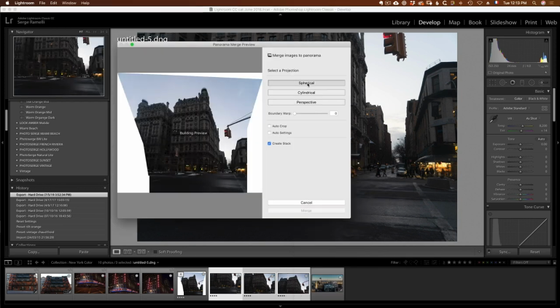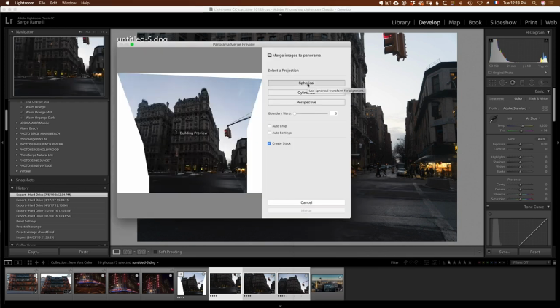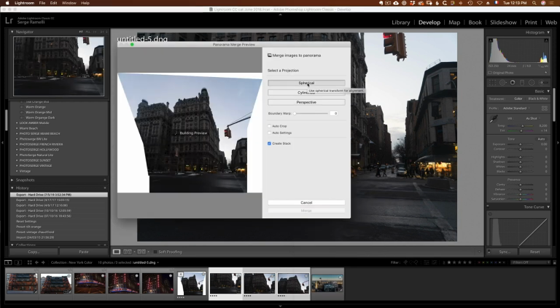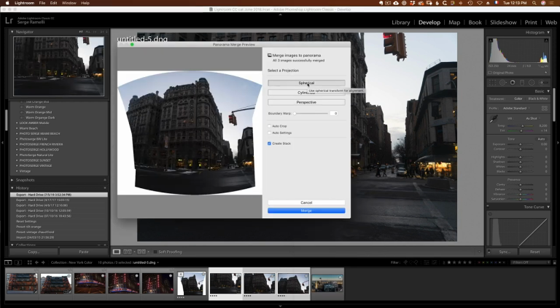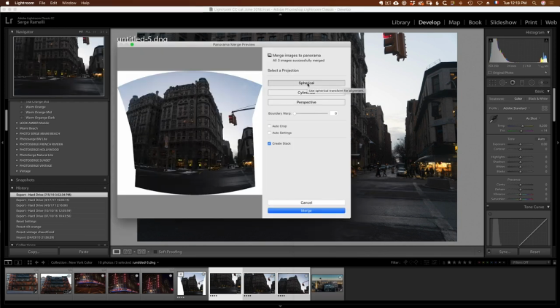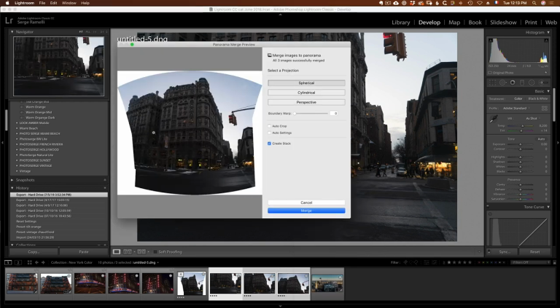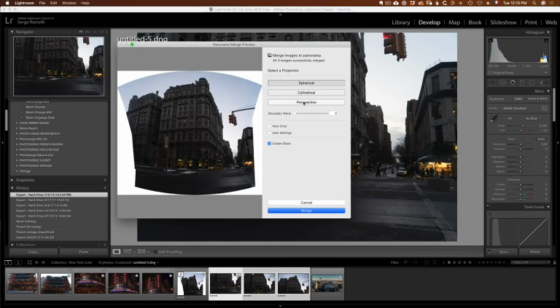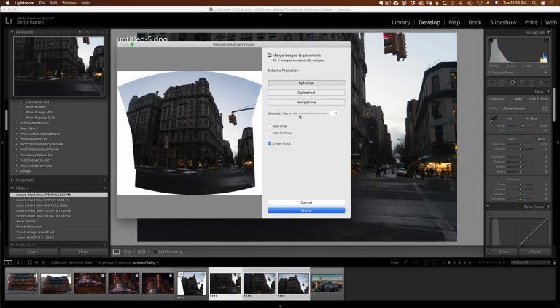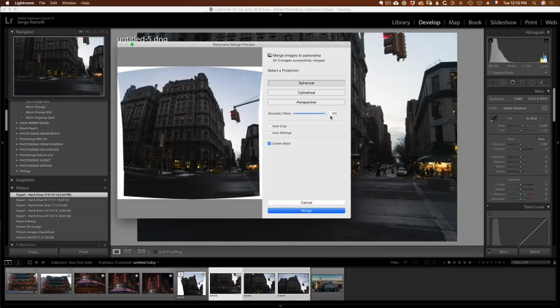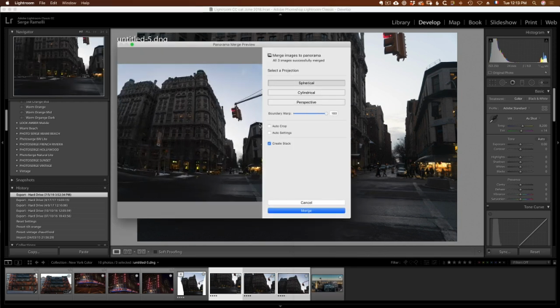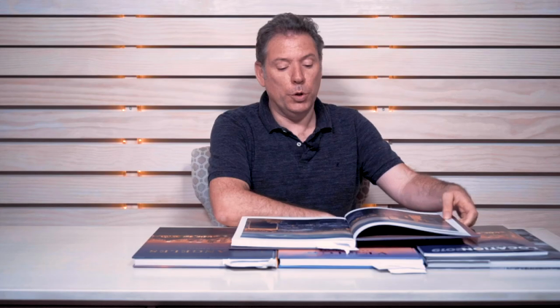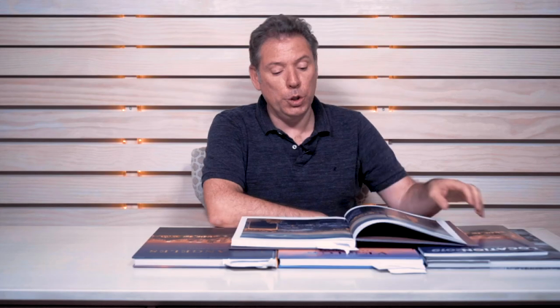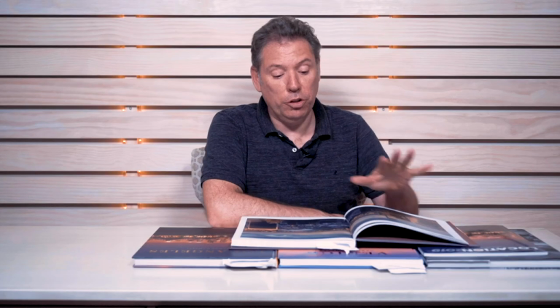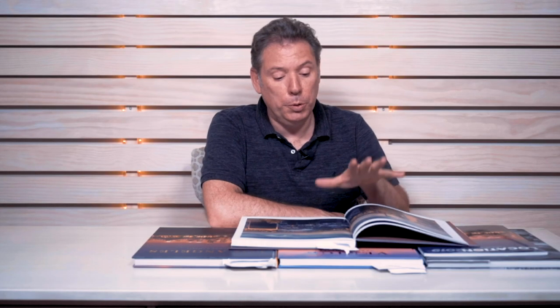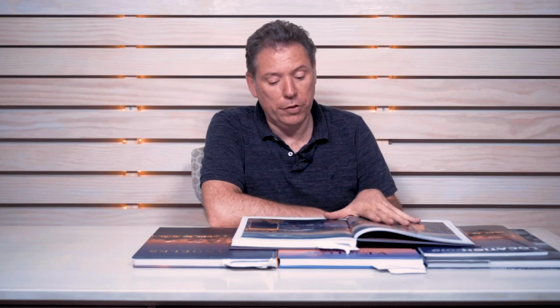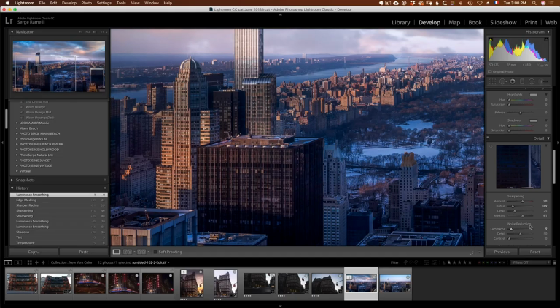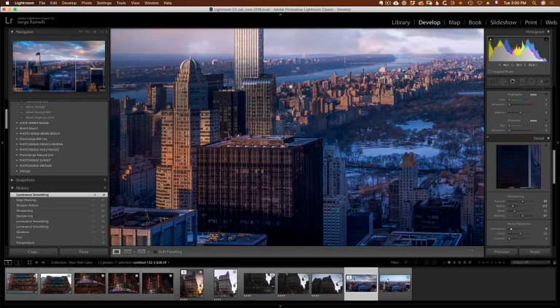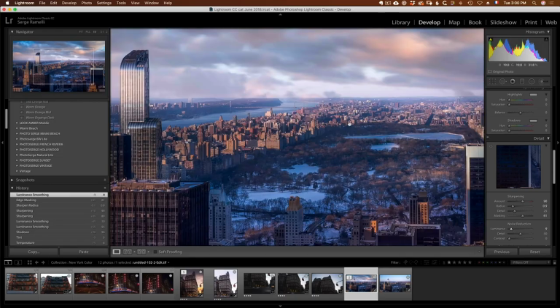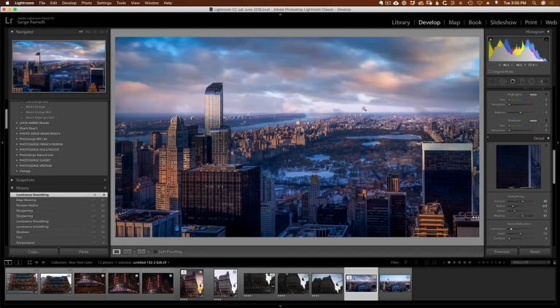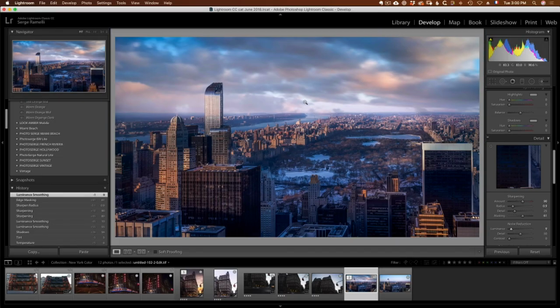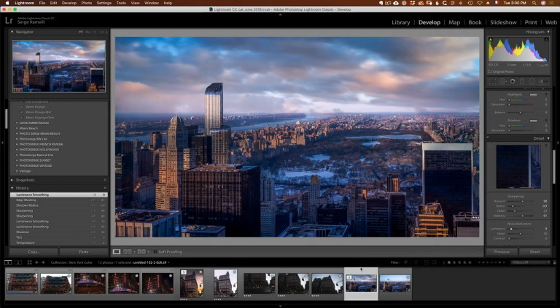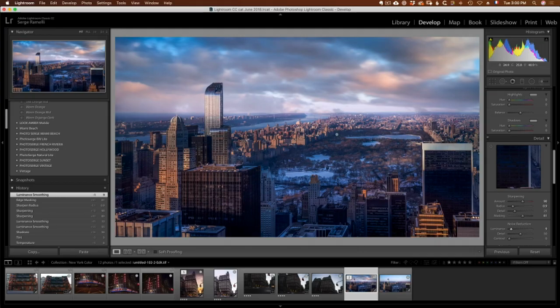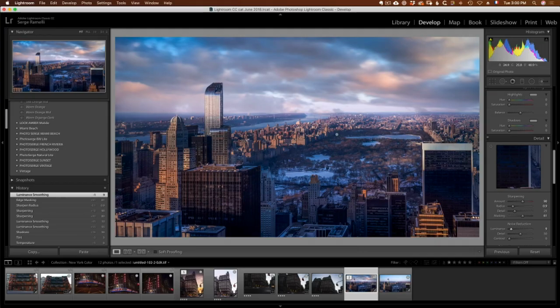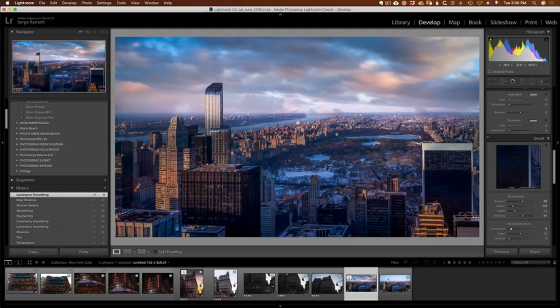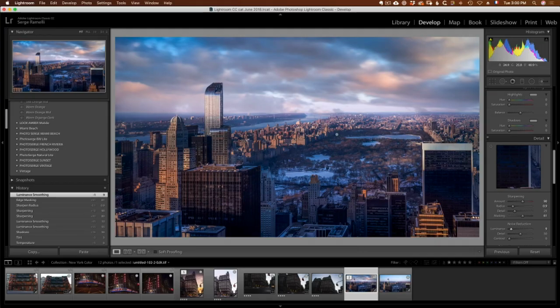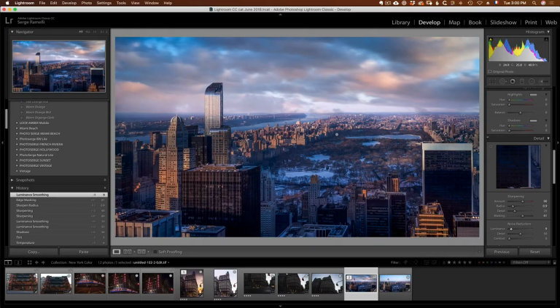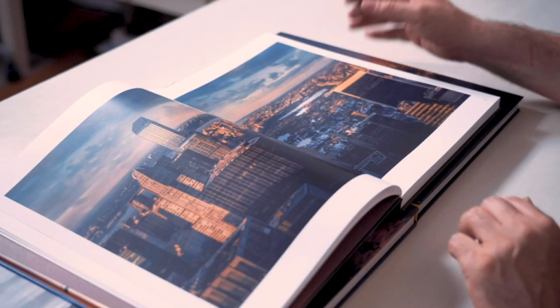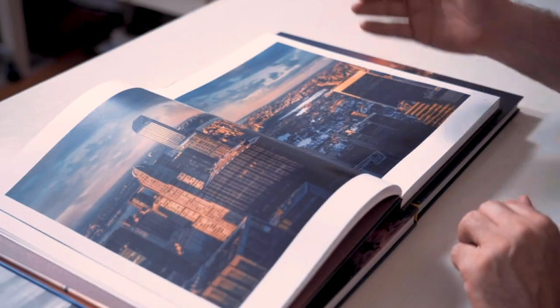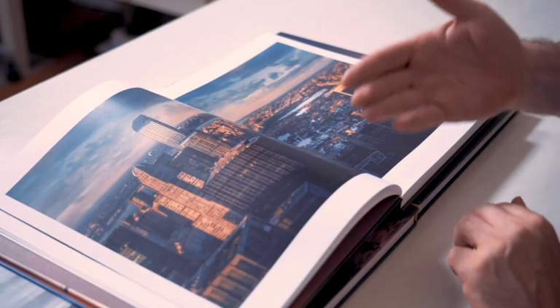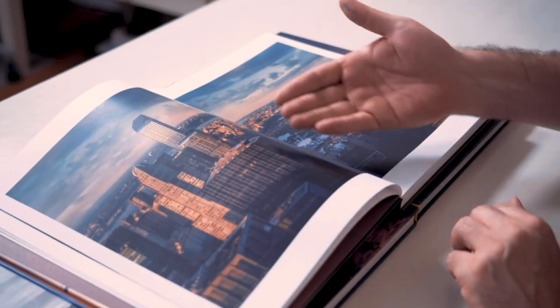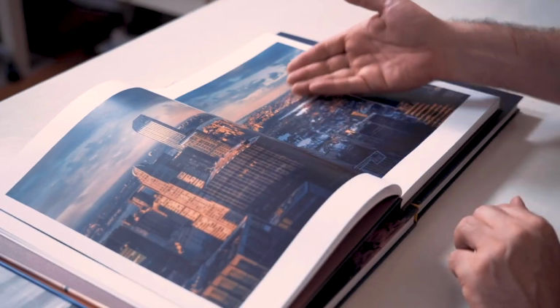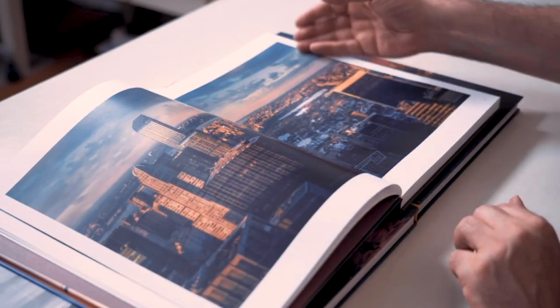We are then, in no particular order, gonna do this beautiful shot of Central Park with beautiful sky replacement.